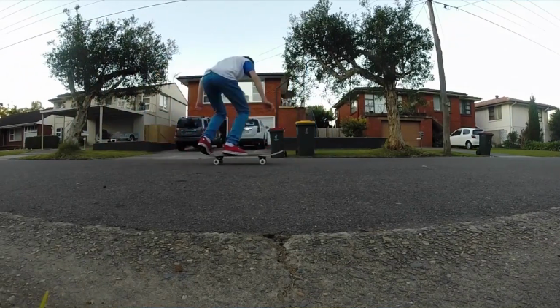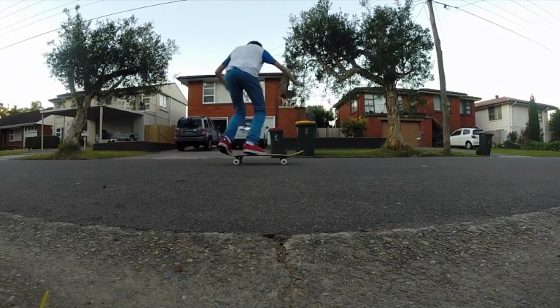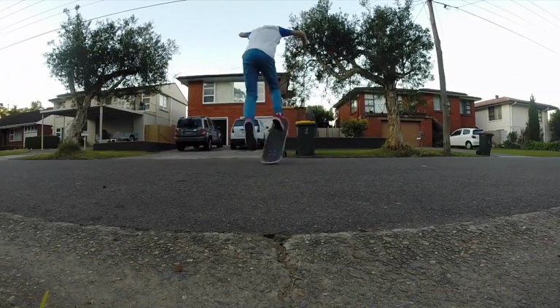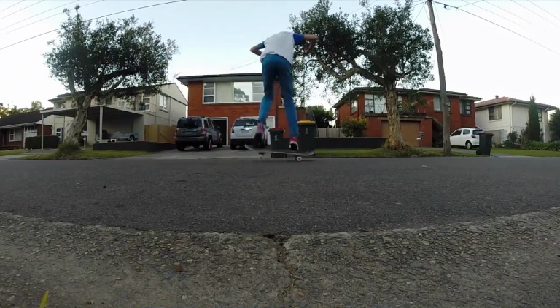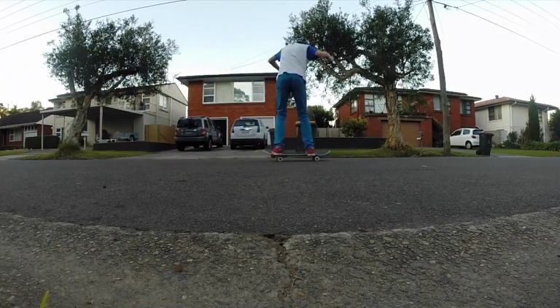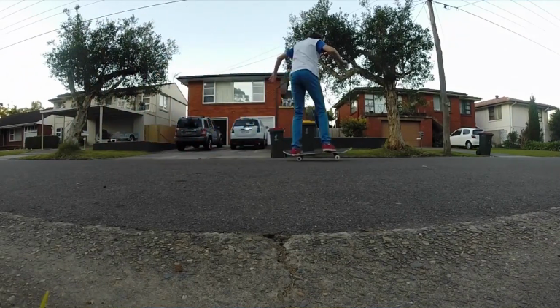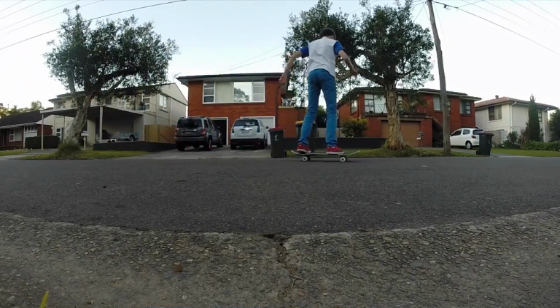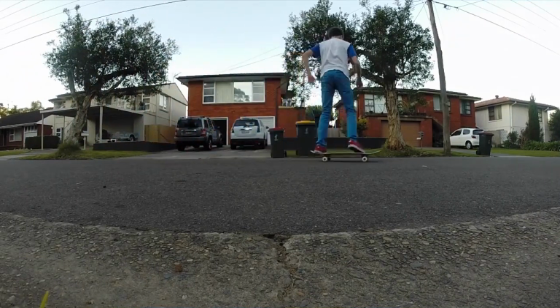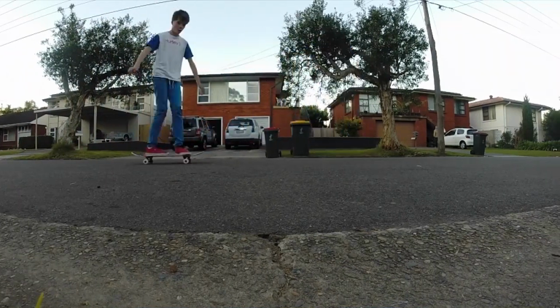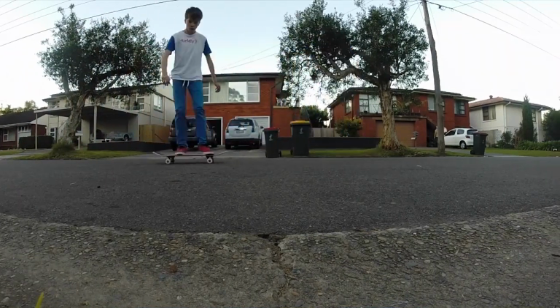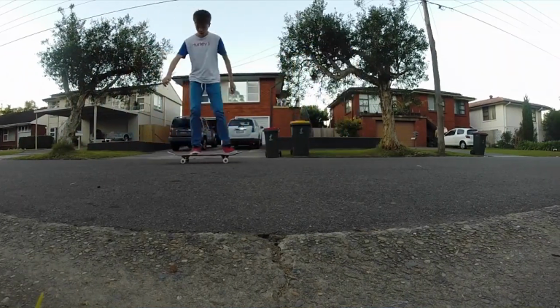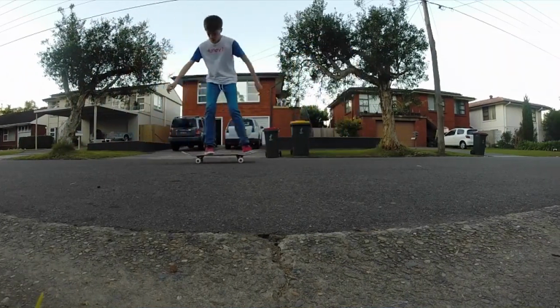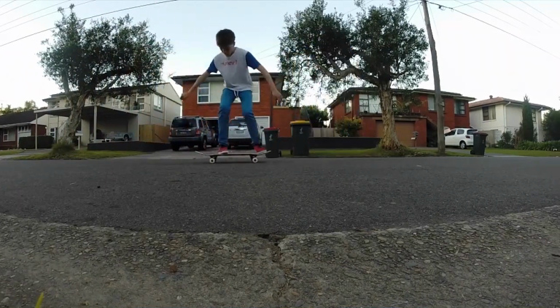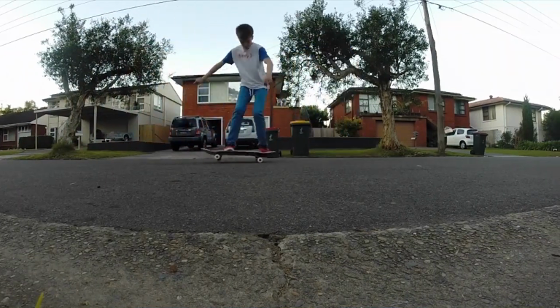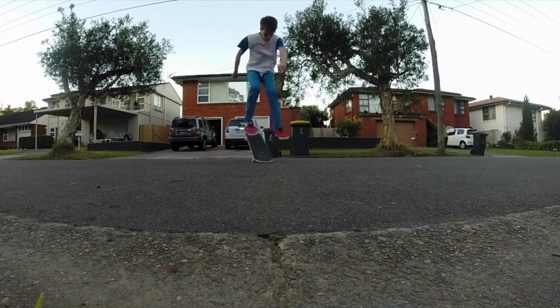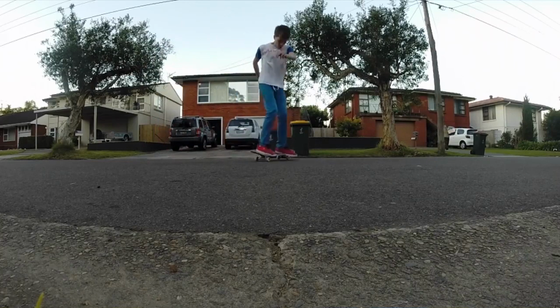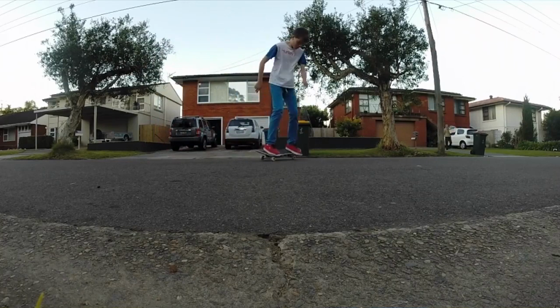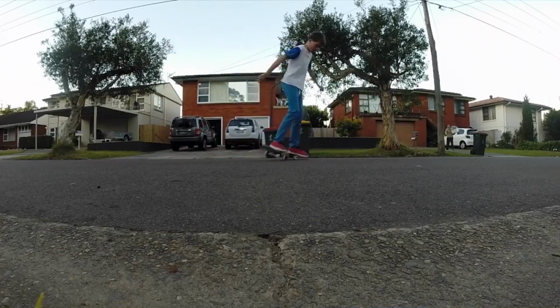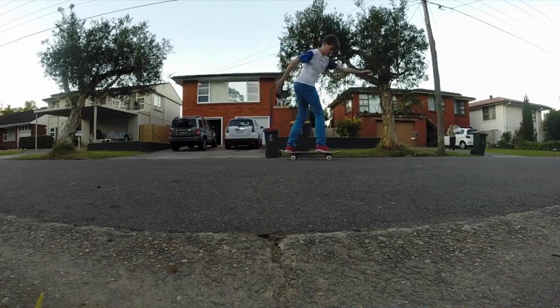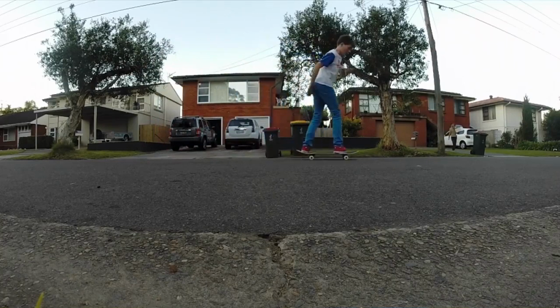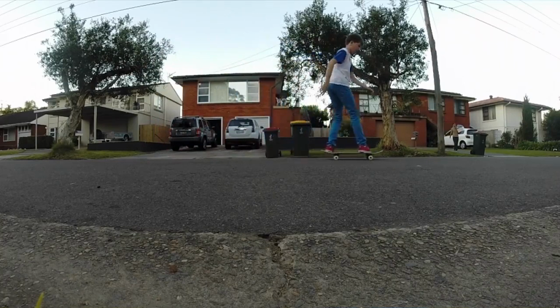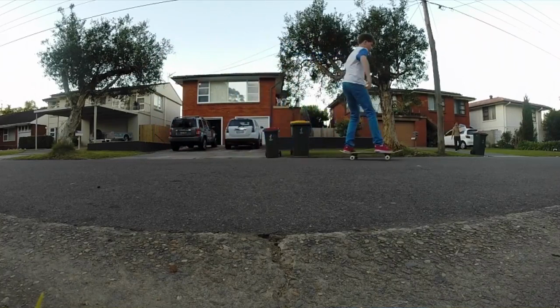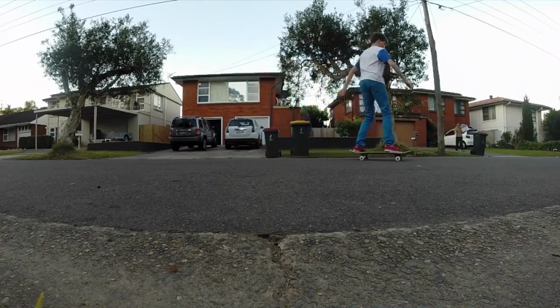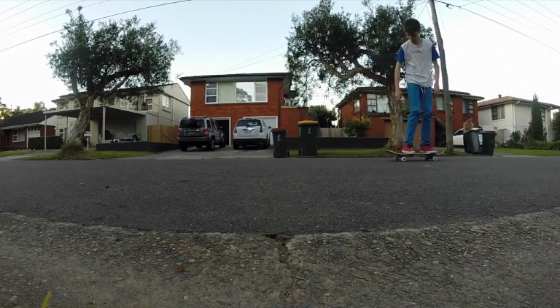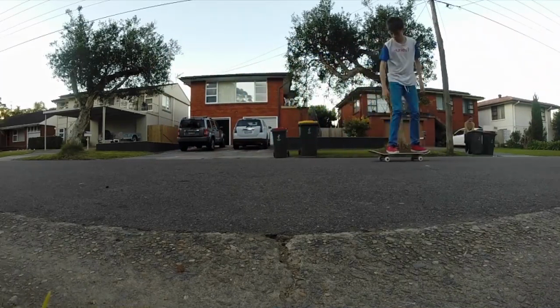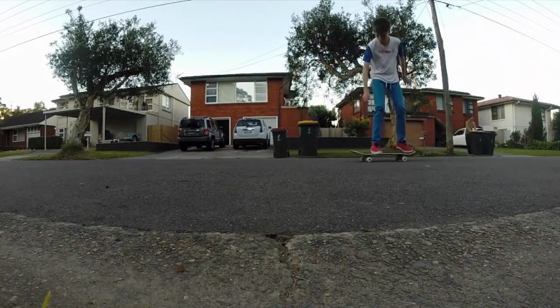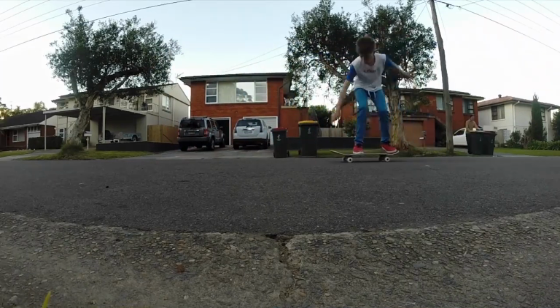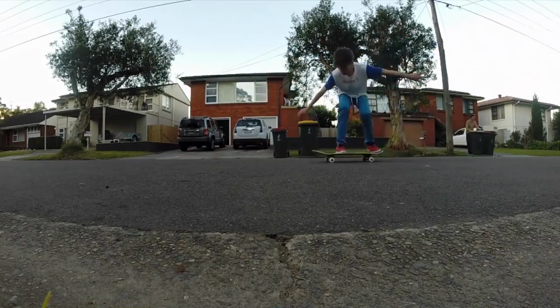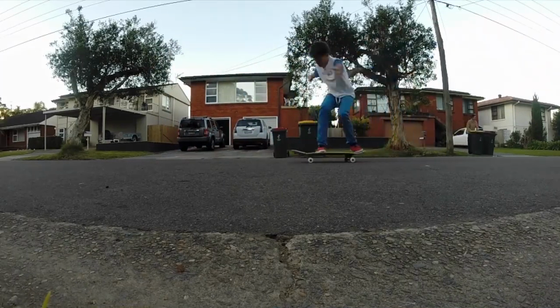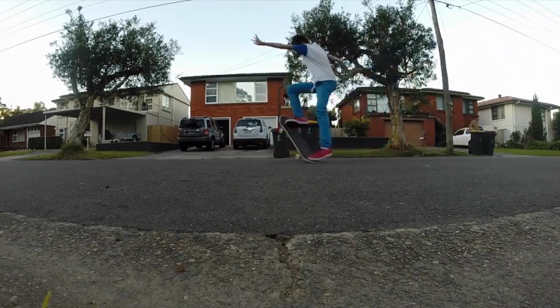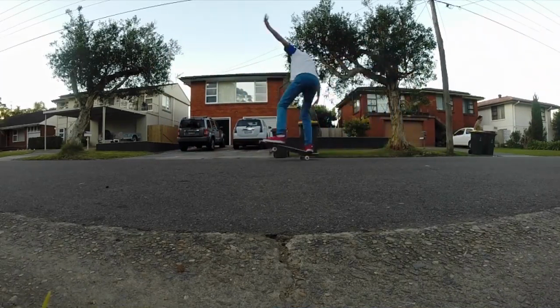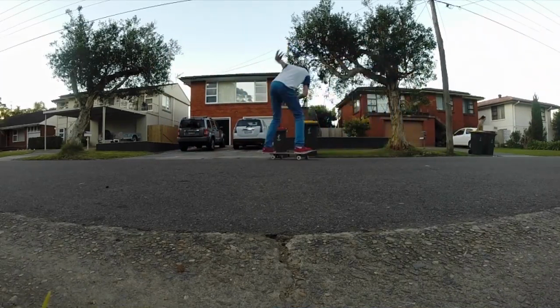And then my pop shove-it — I really like my pop shove-it, I can do it down a two stair. Fakie front shove, I can only do them fakie or stationary.